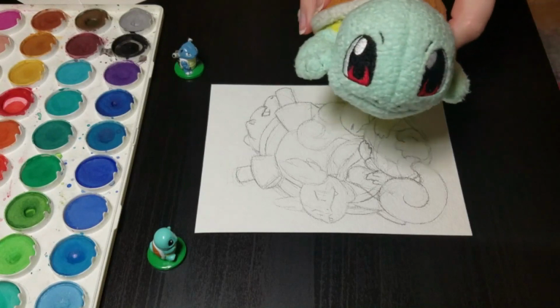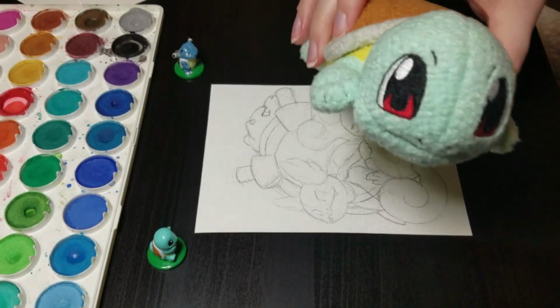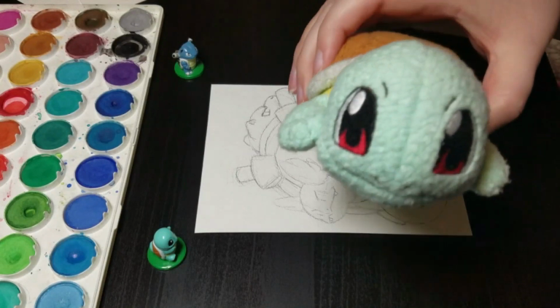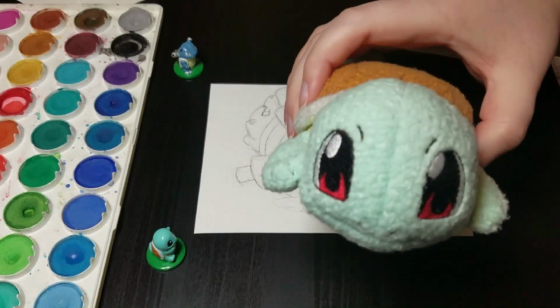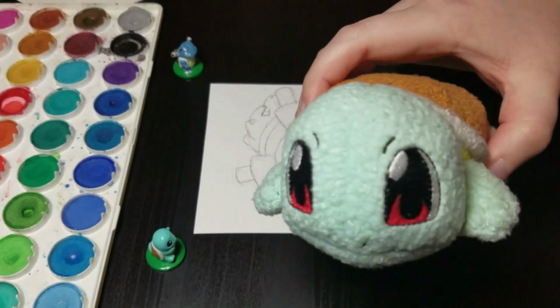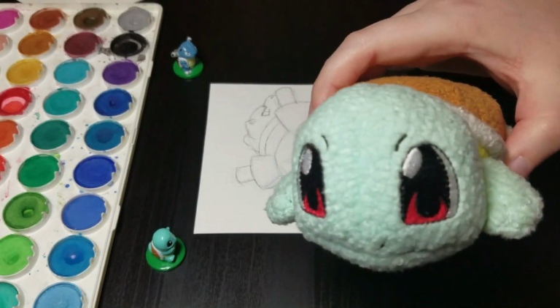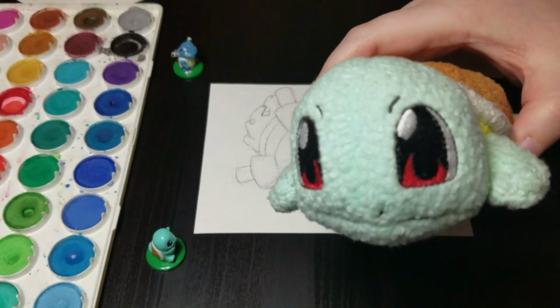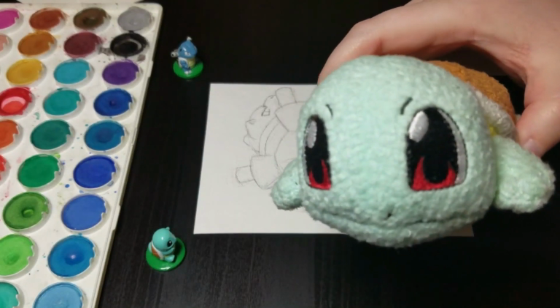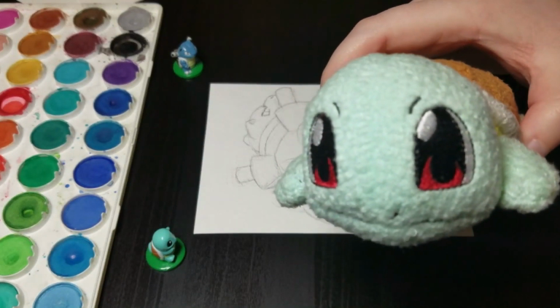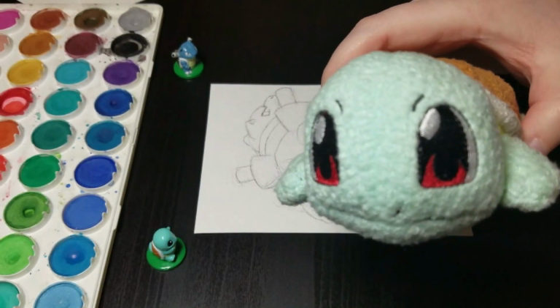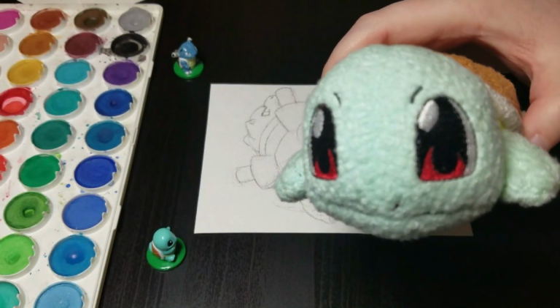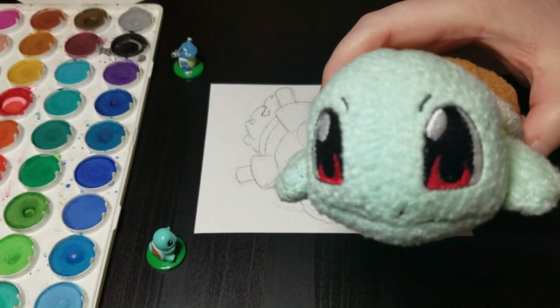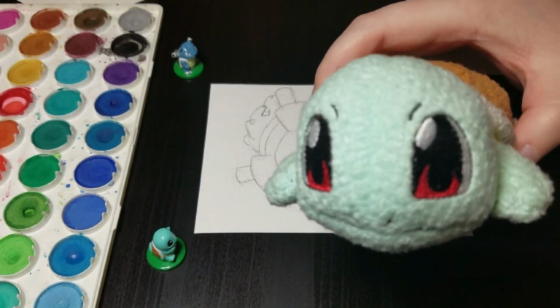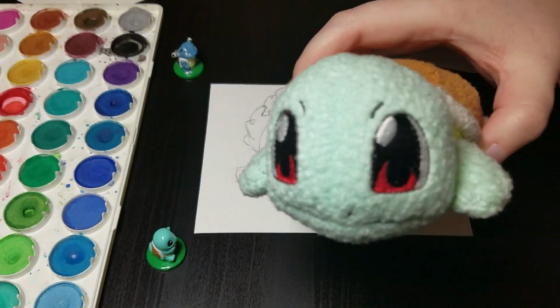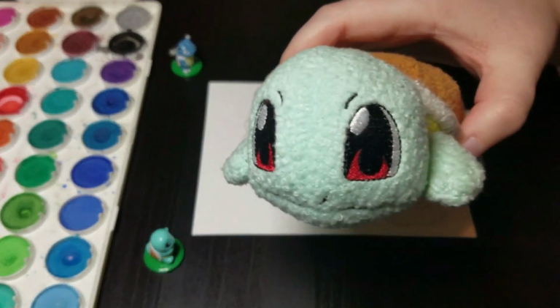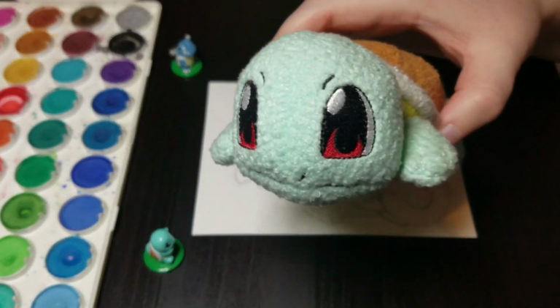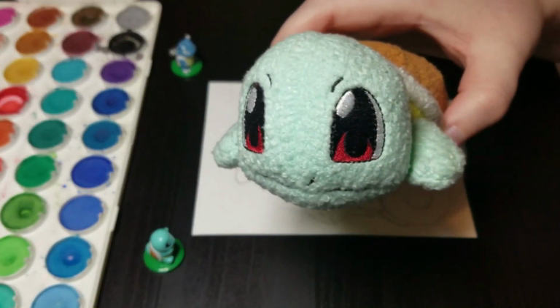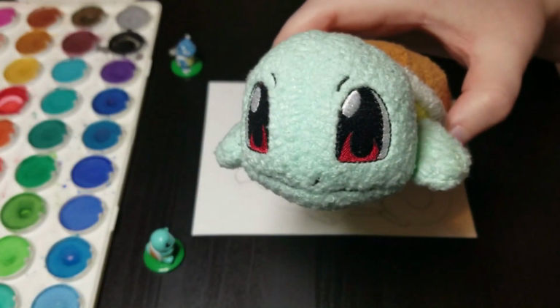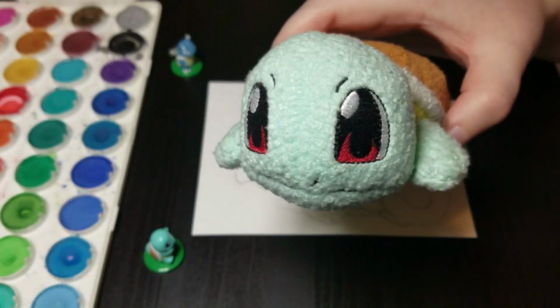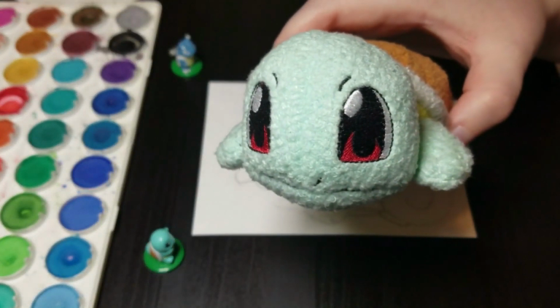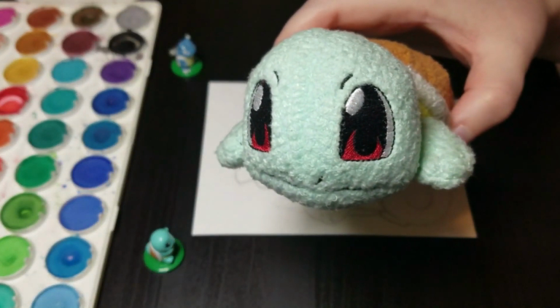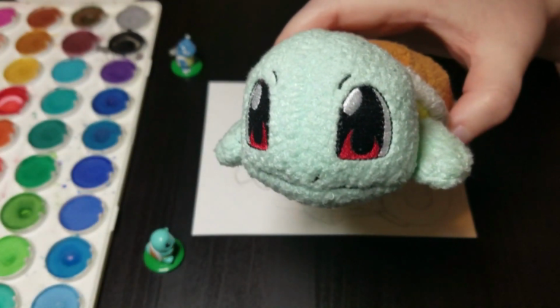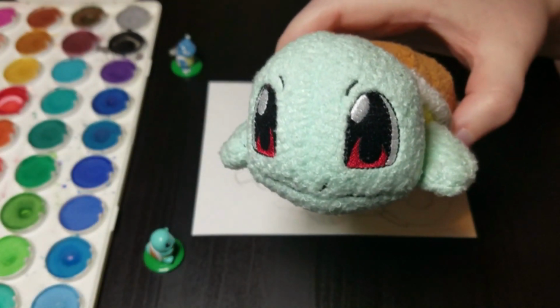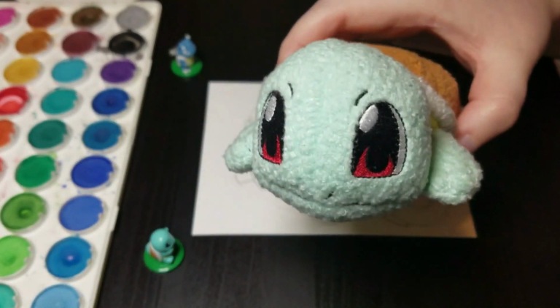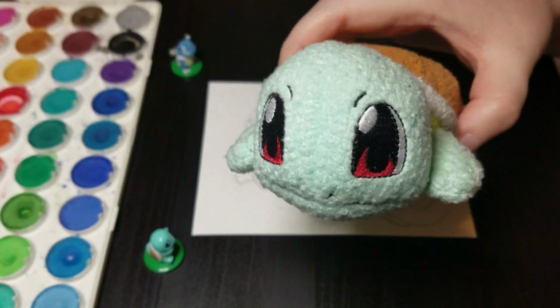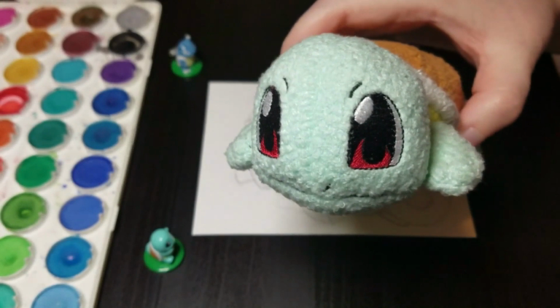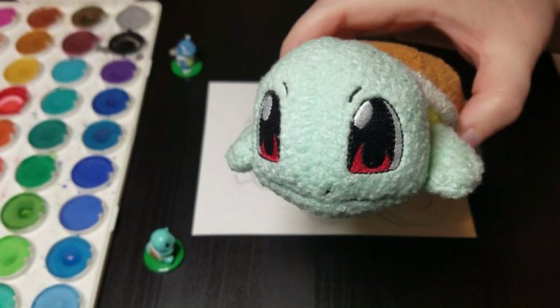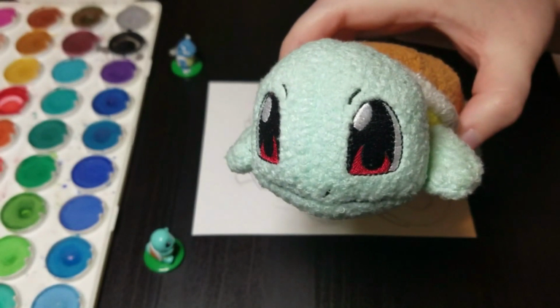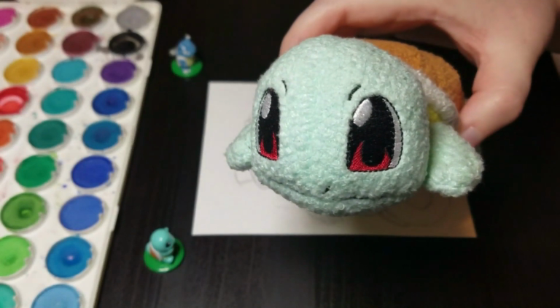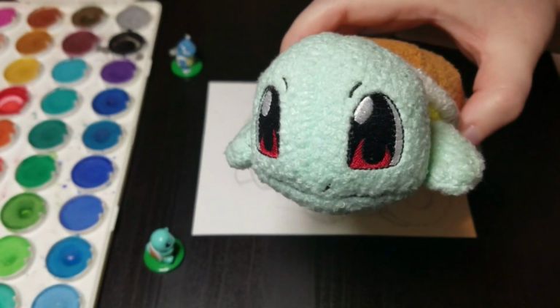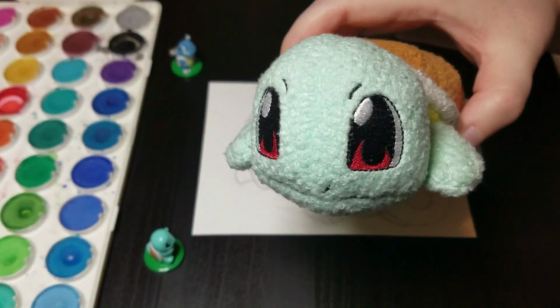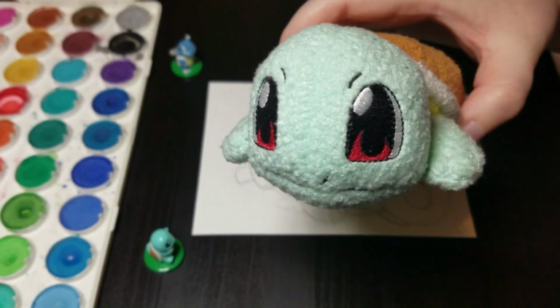Hey everyone, so here we are again with another subscriber Pokédex video. Let's get into it.